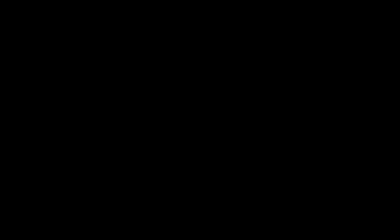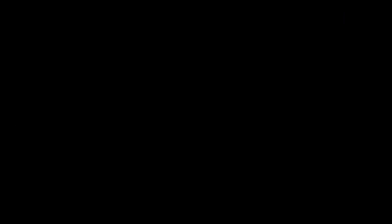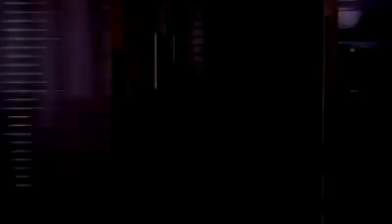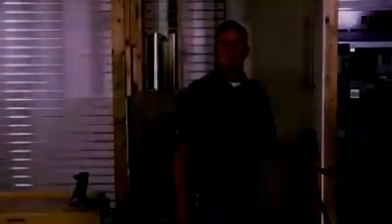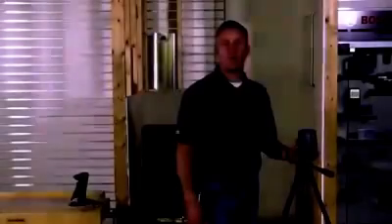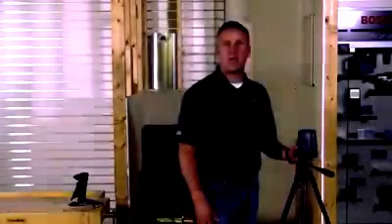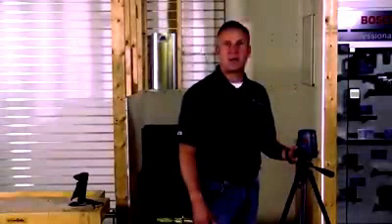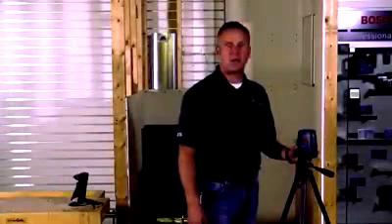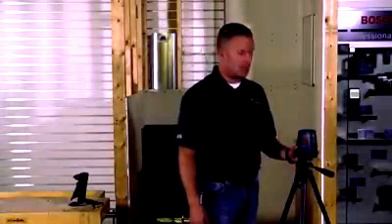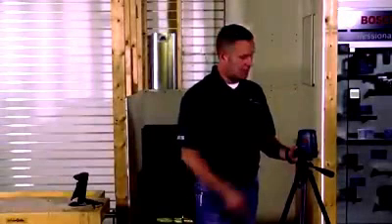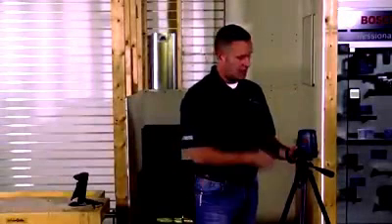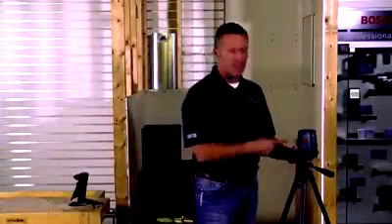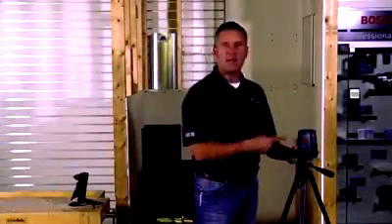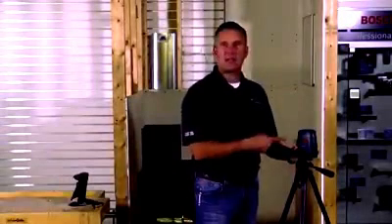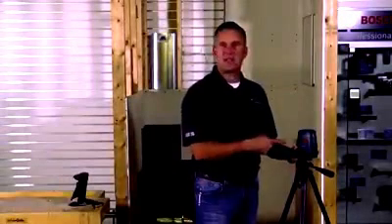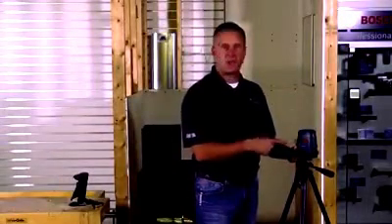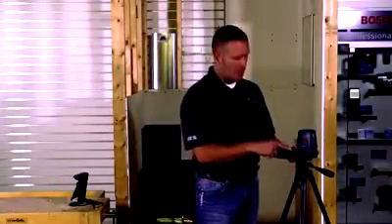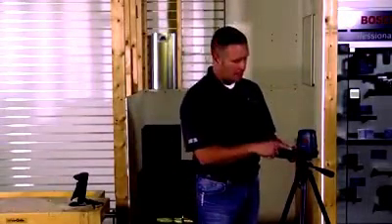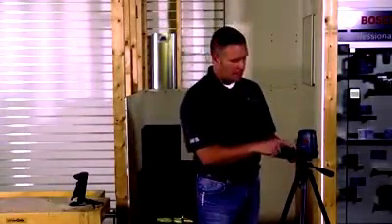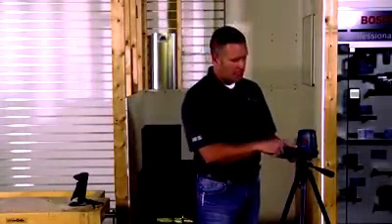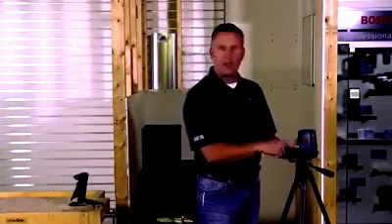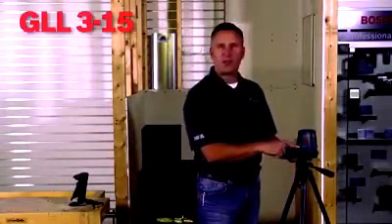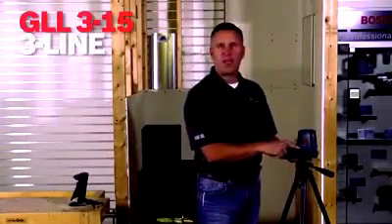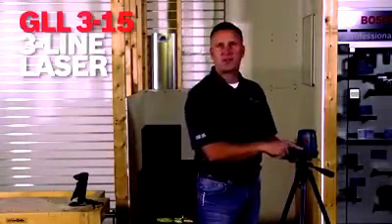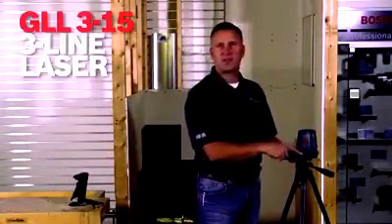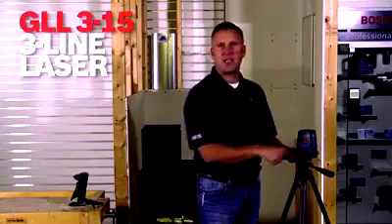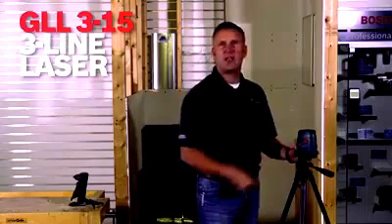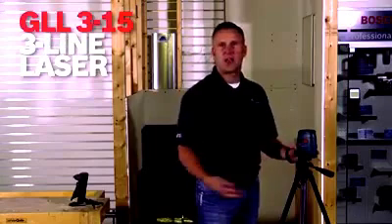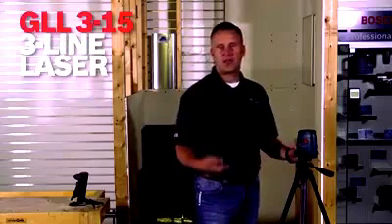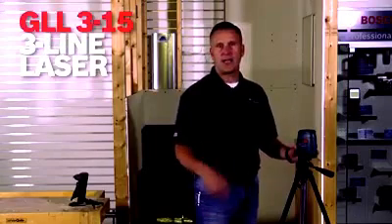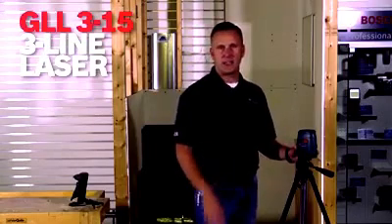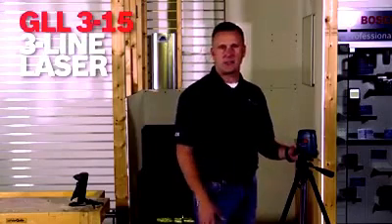I'm Jason Becker with Bosch Power Tools. The next laser we're going to talk about is the GLL 3-15 3-Line Laser.